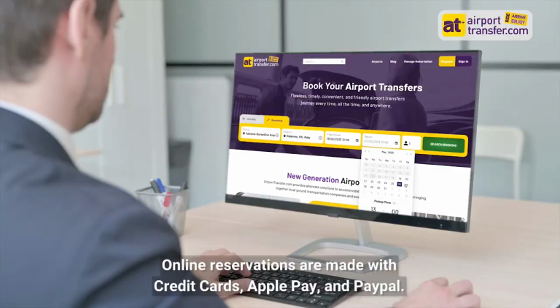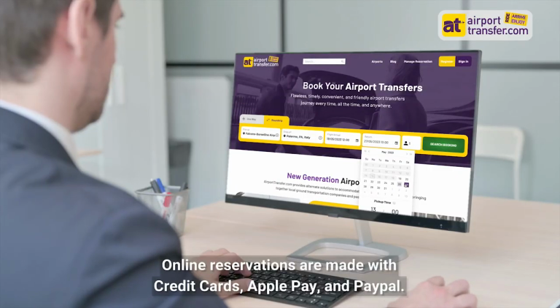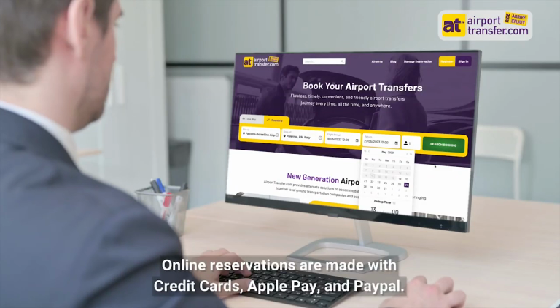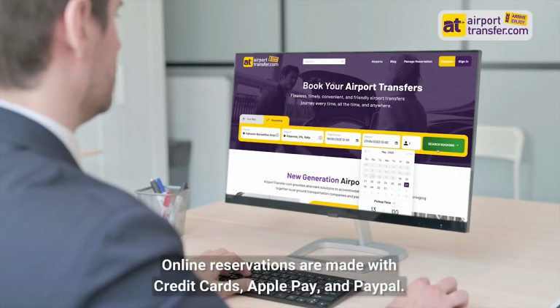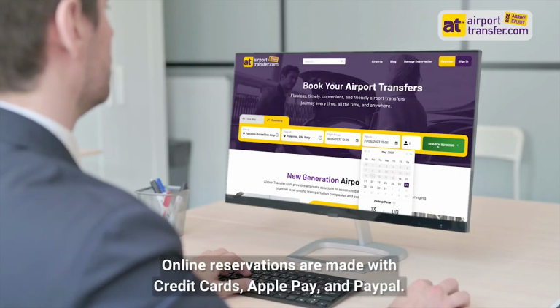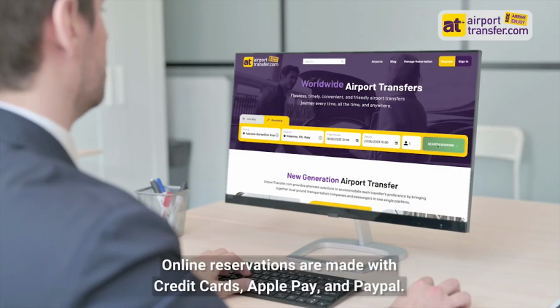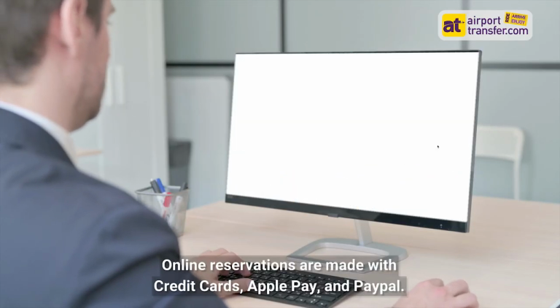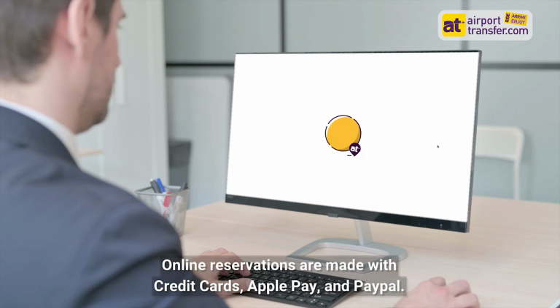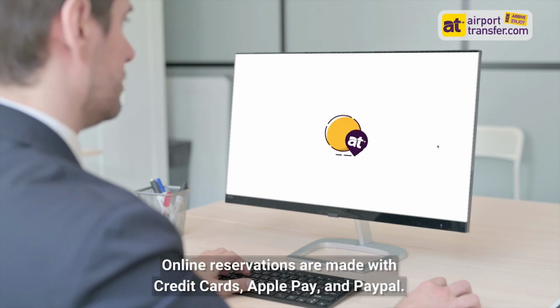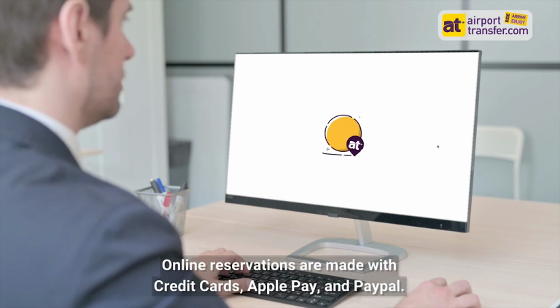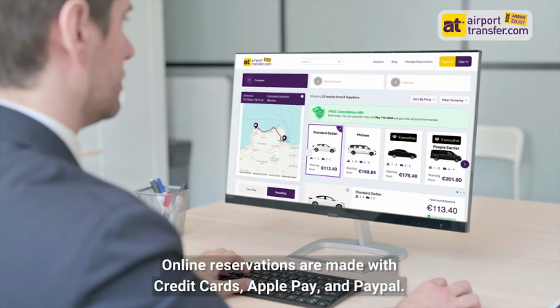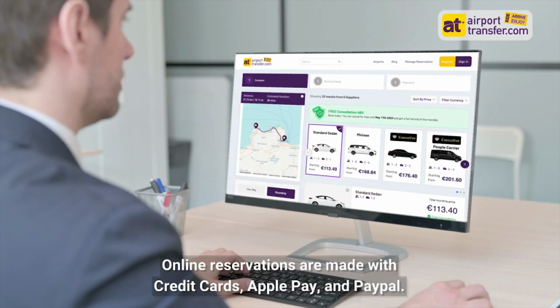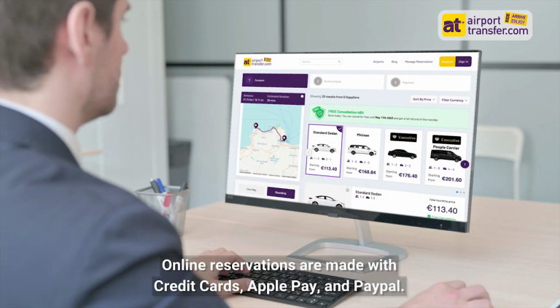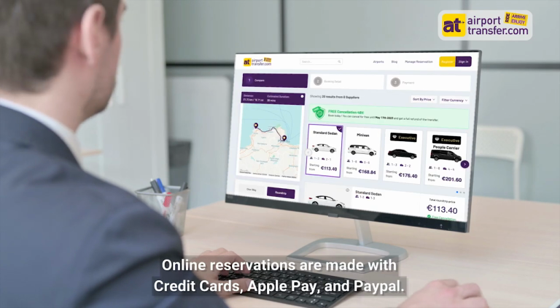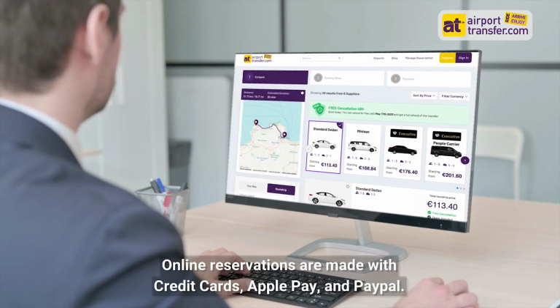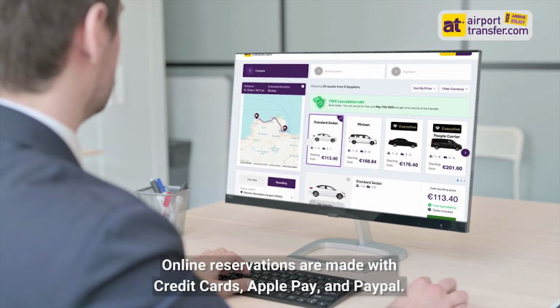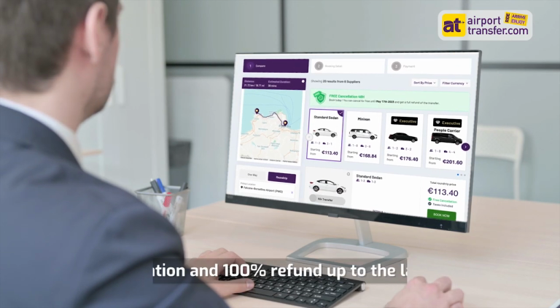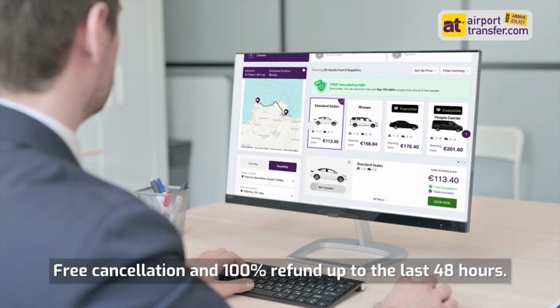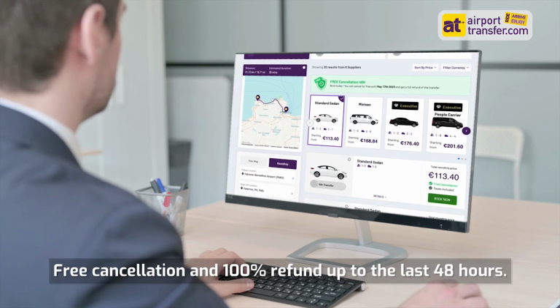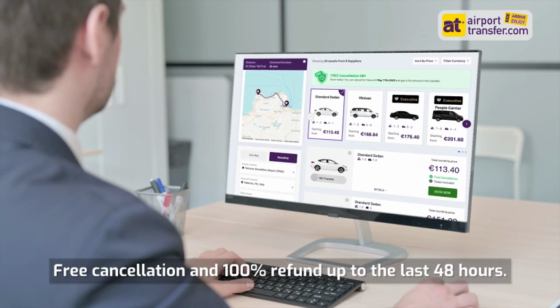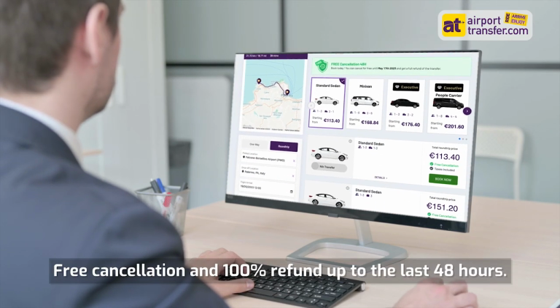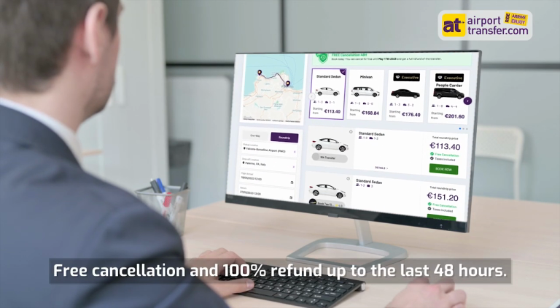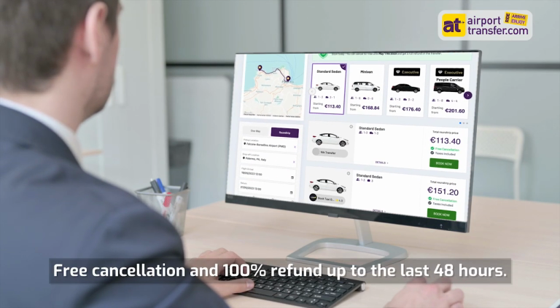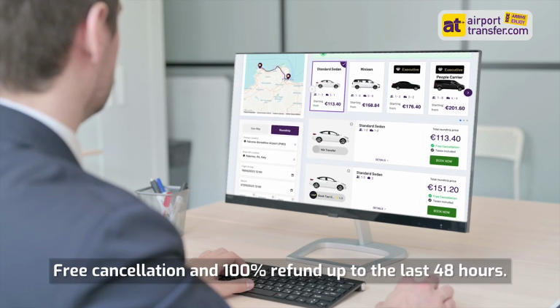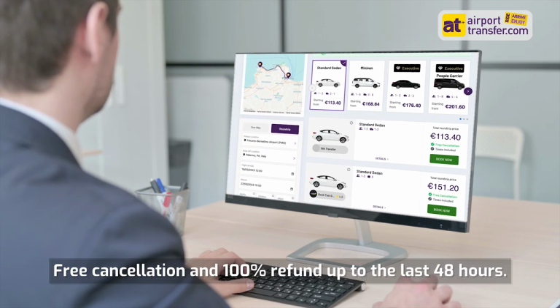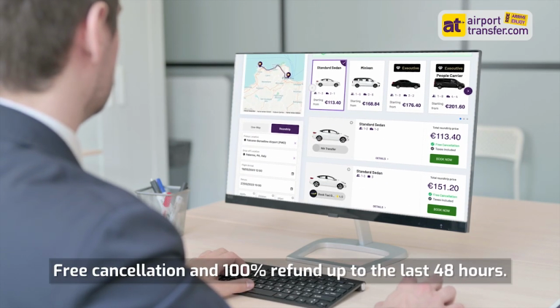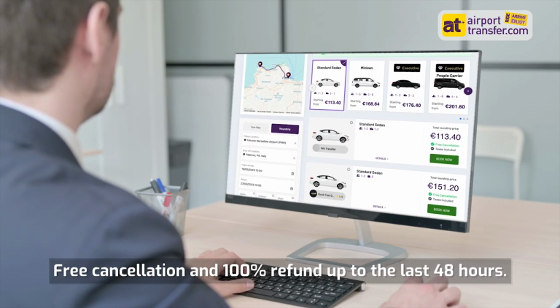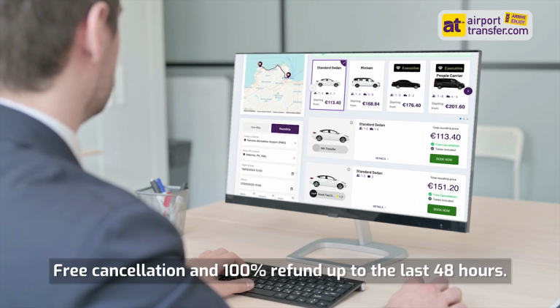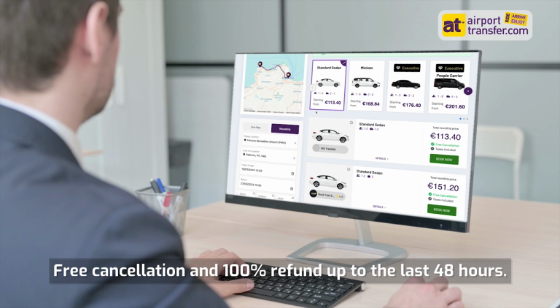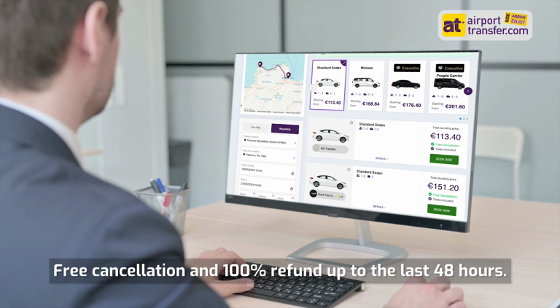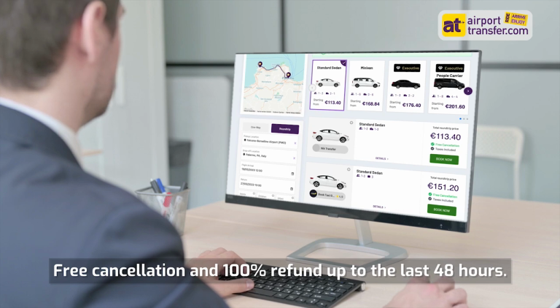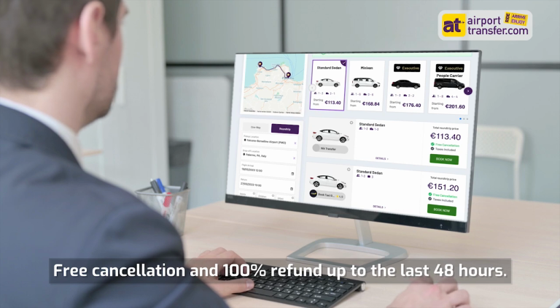Online reservations are made with credit cards, Apple Pay, and PayPal. Free cancellation and 100% refund up to the last 48 hours.